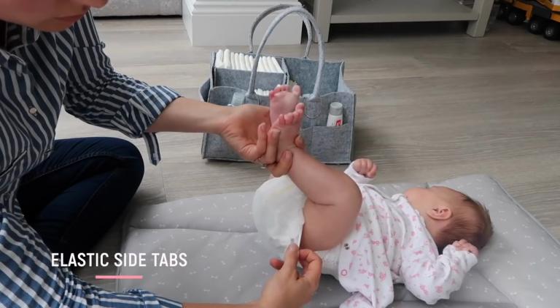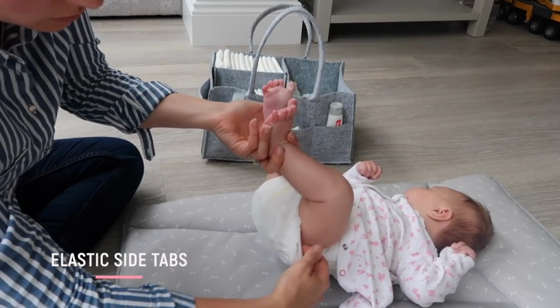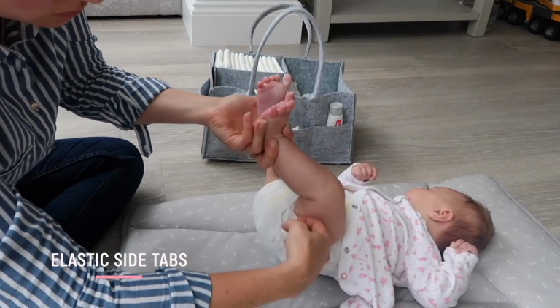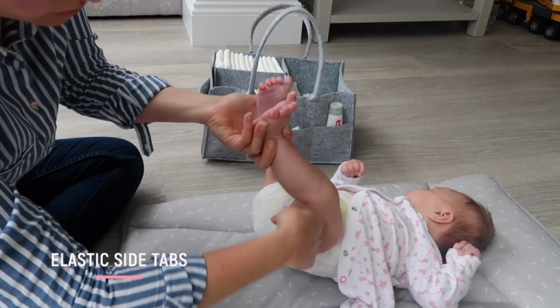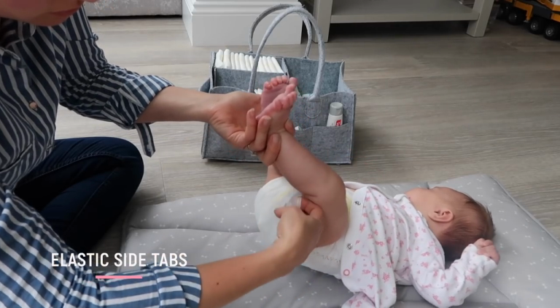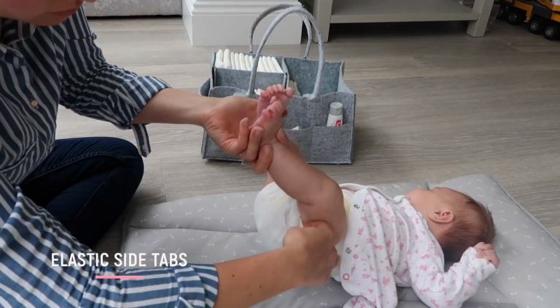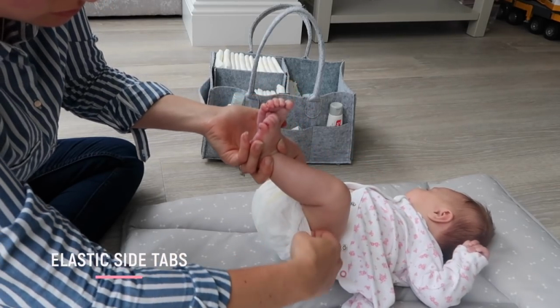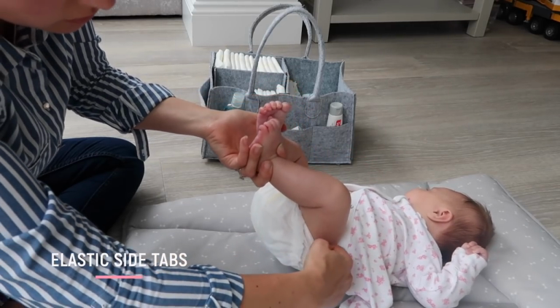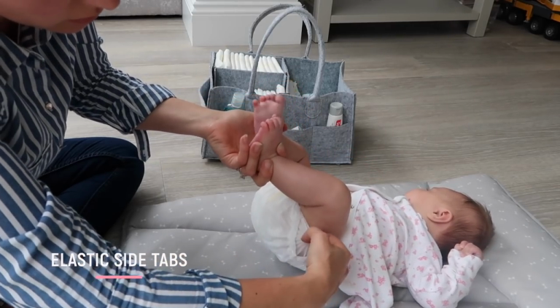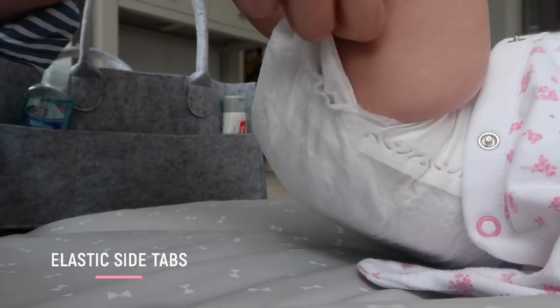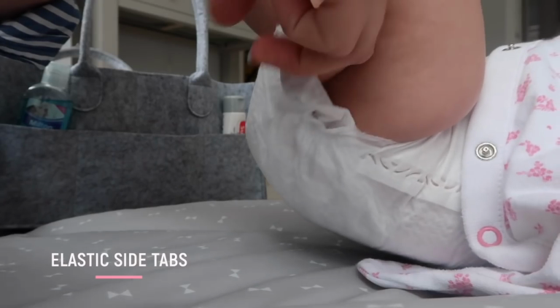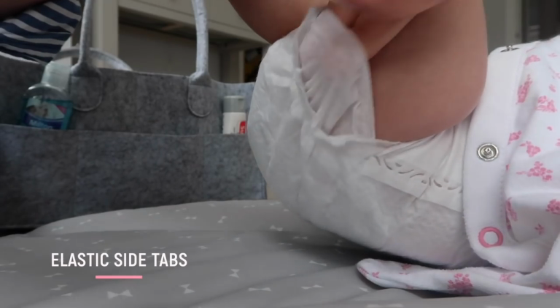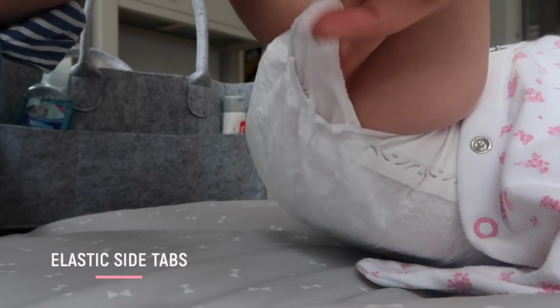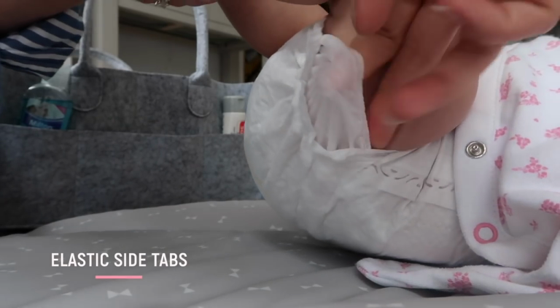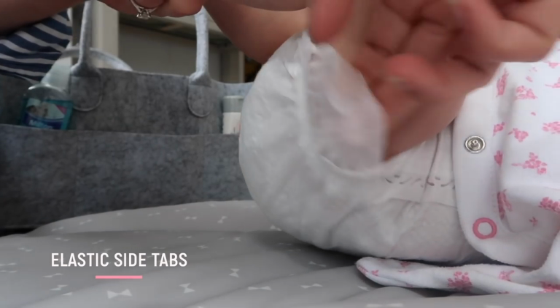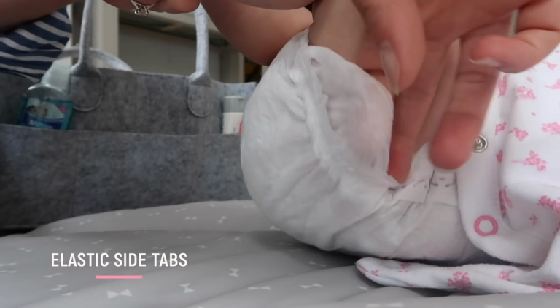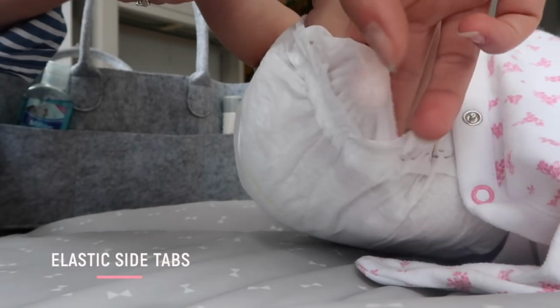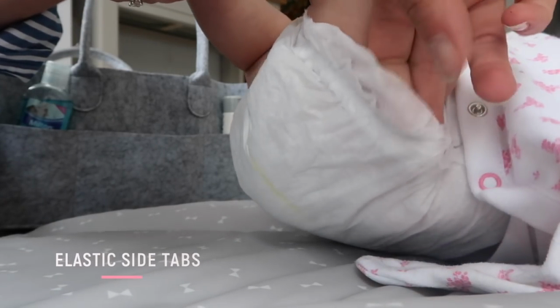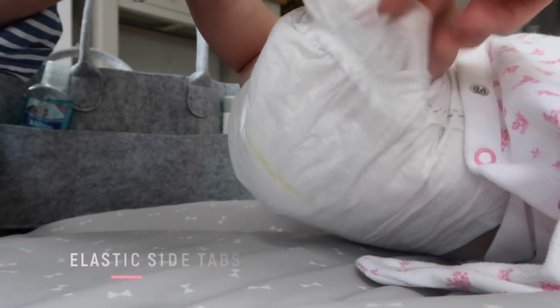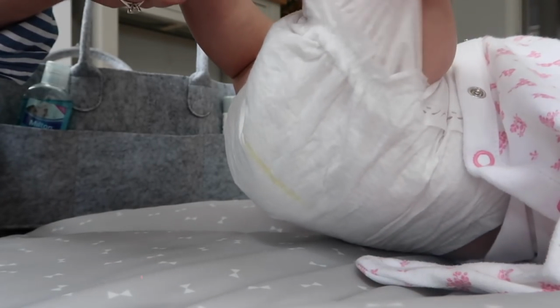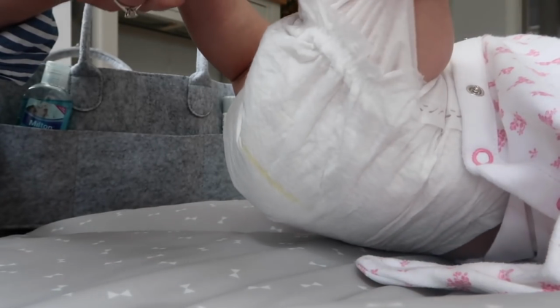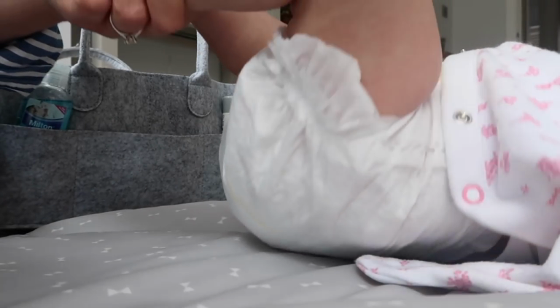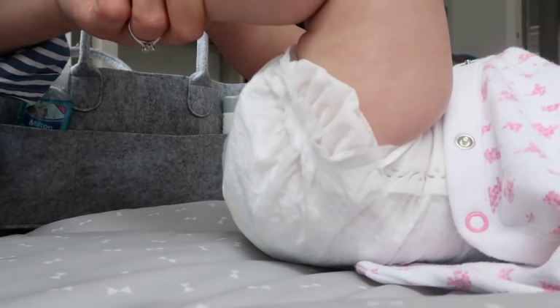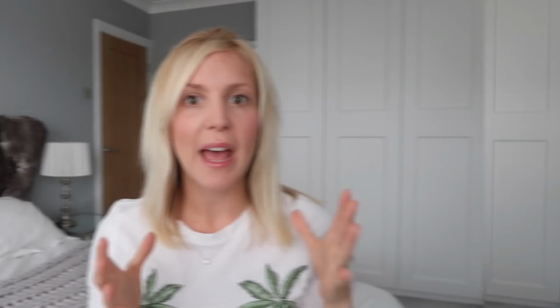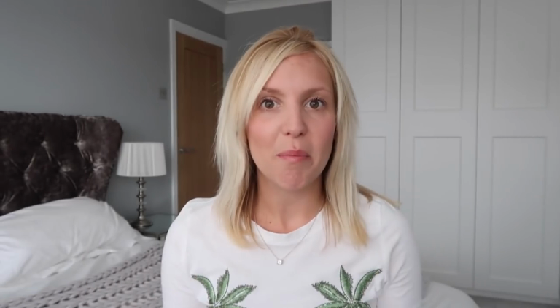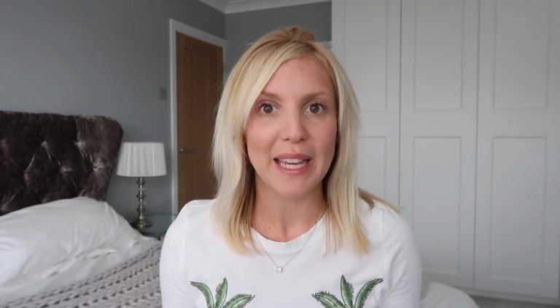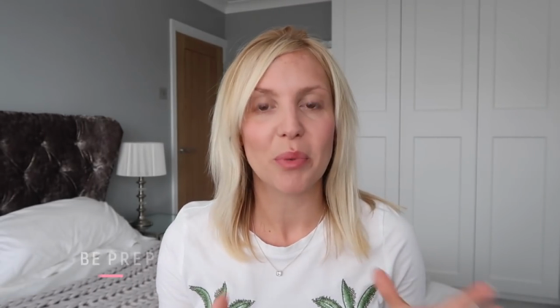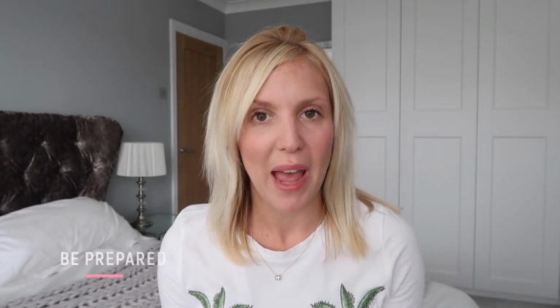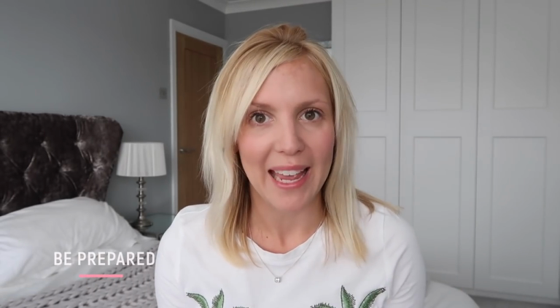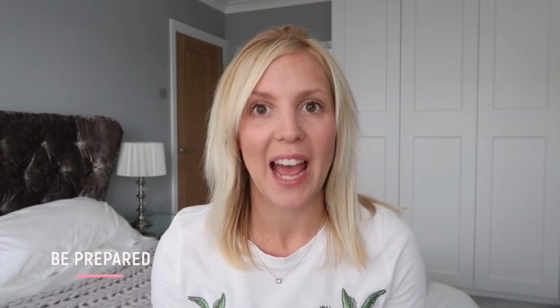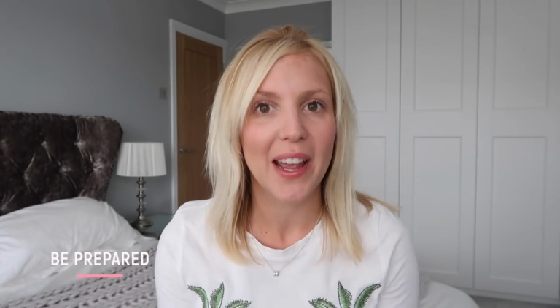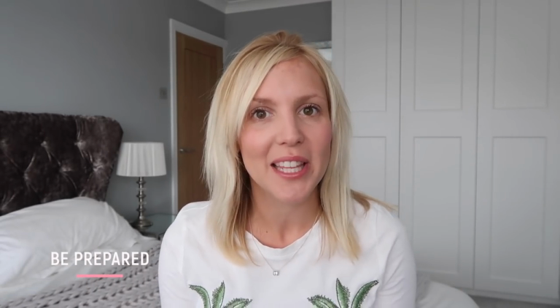When you've got the new nappy on, remember to pull out the little elastic tabs on the inside. This just helps to stop any leaks and keep everything in.